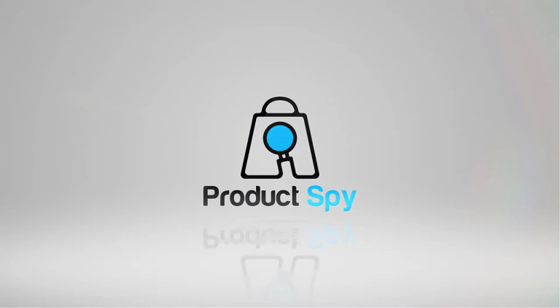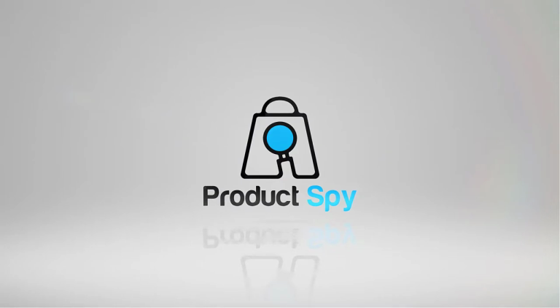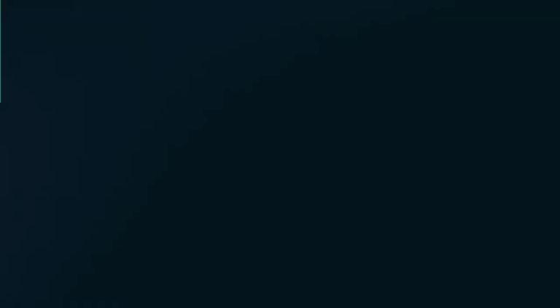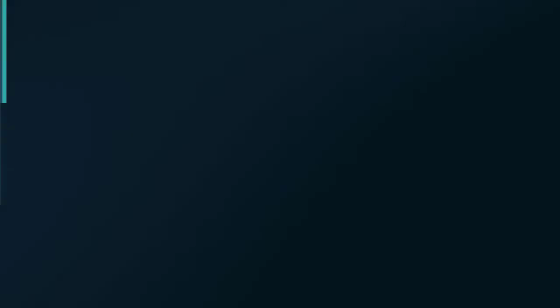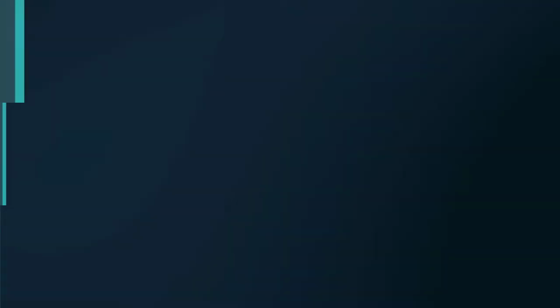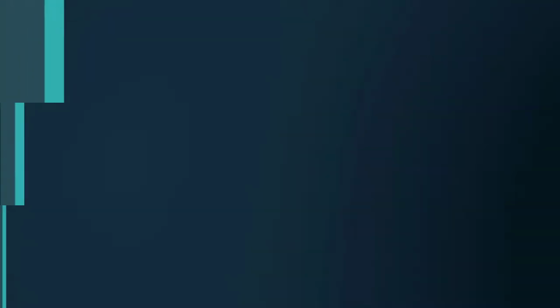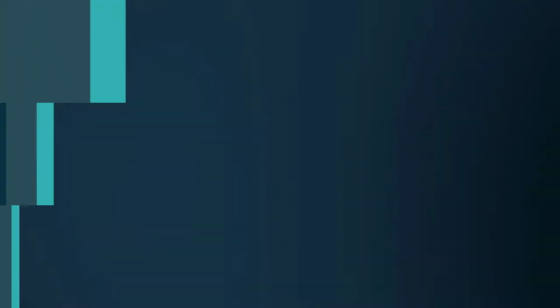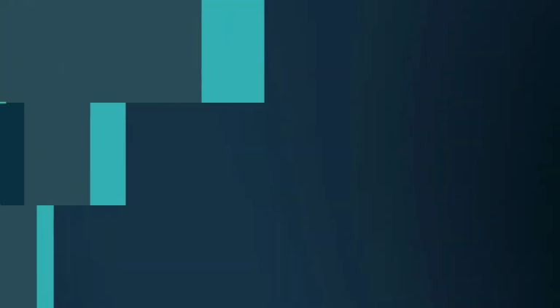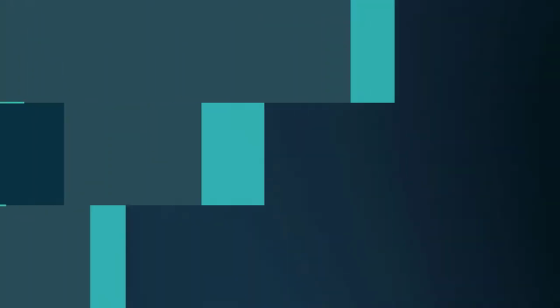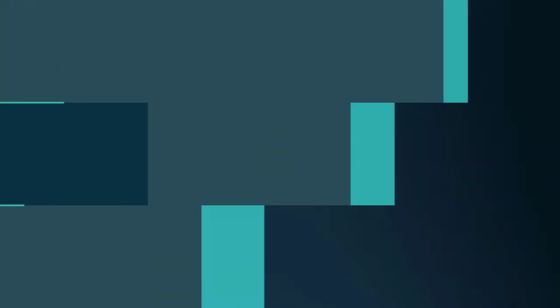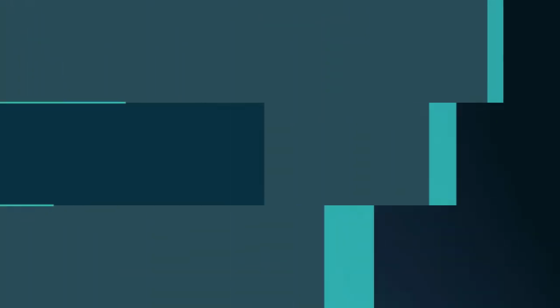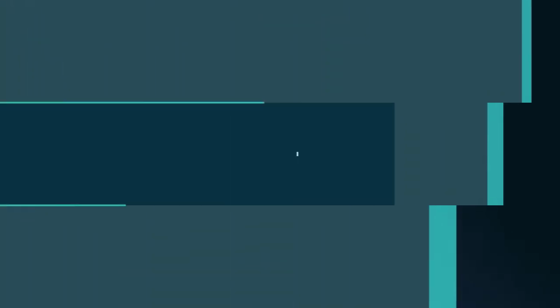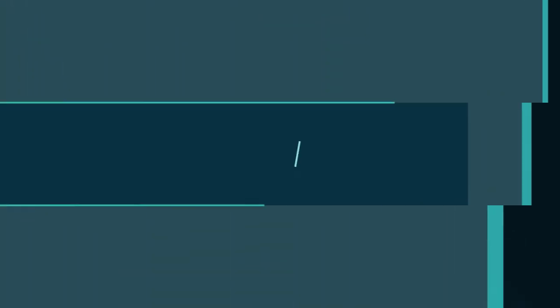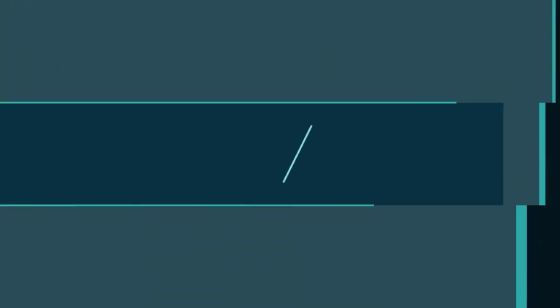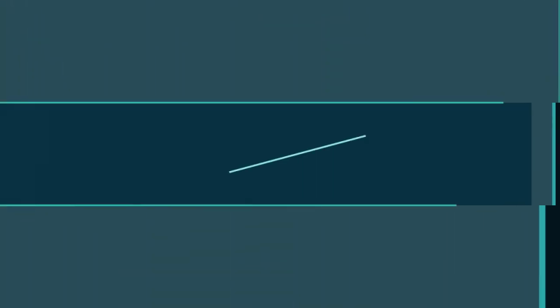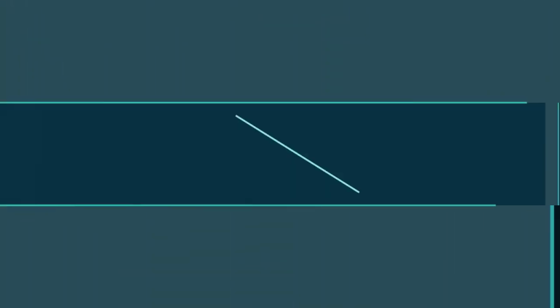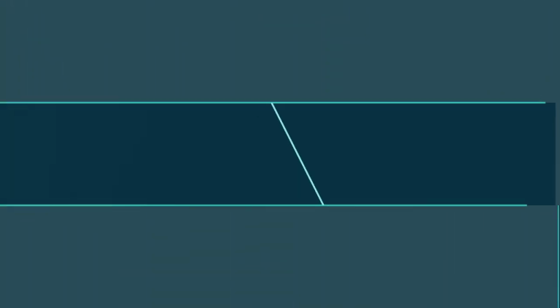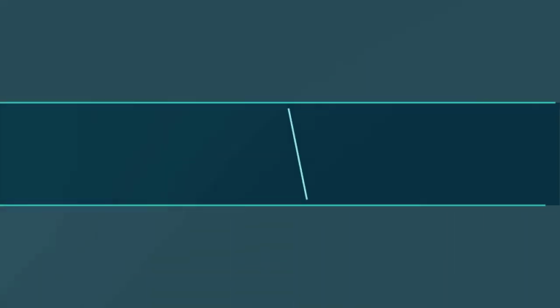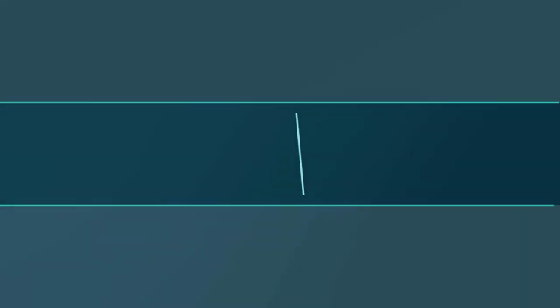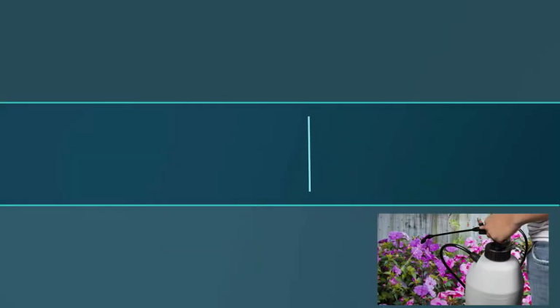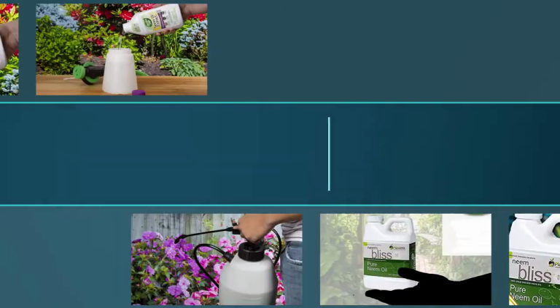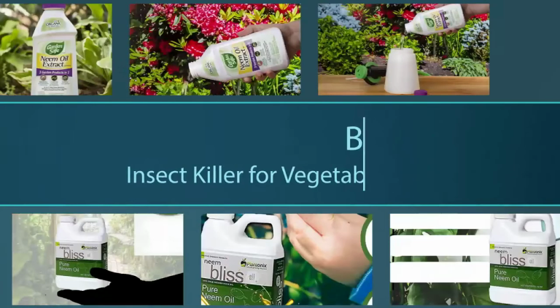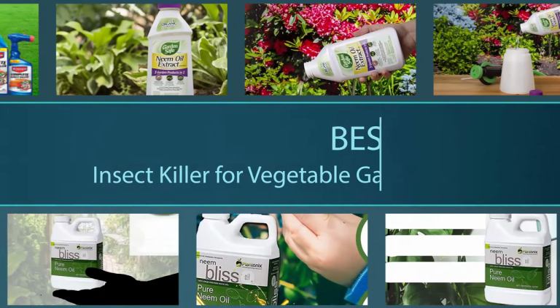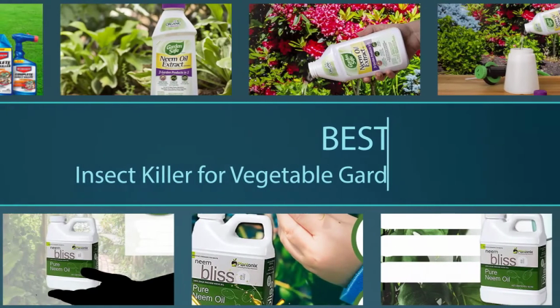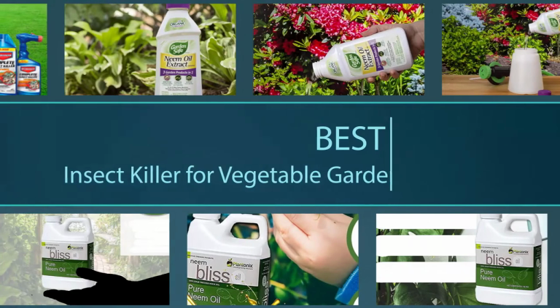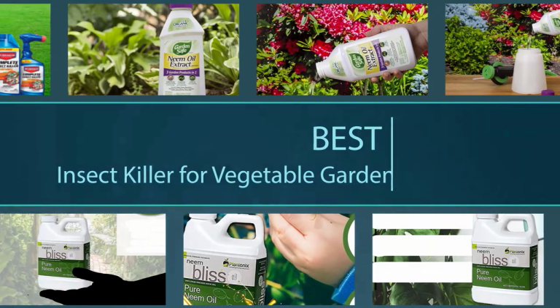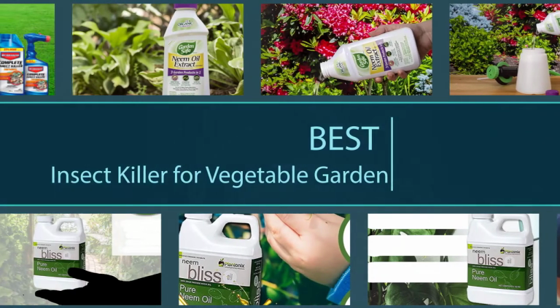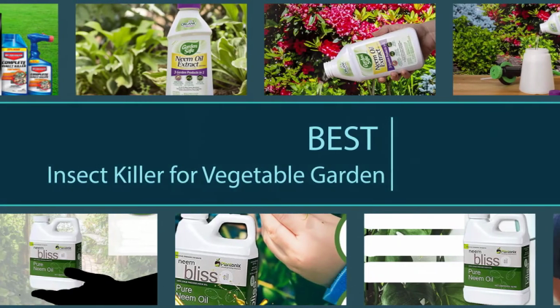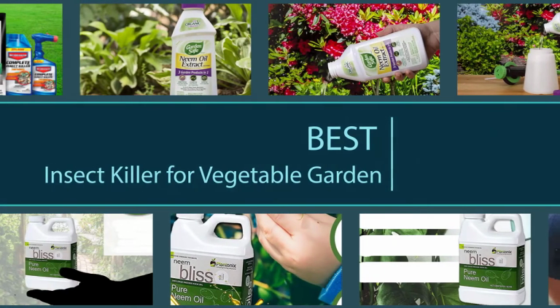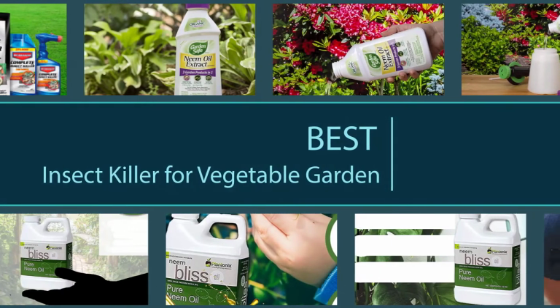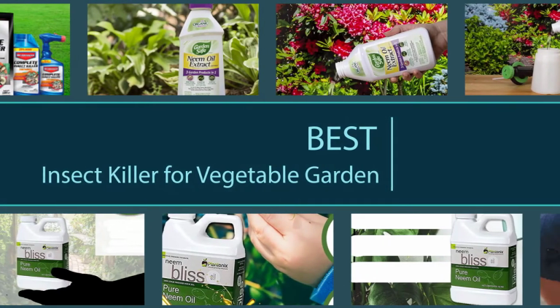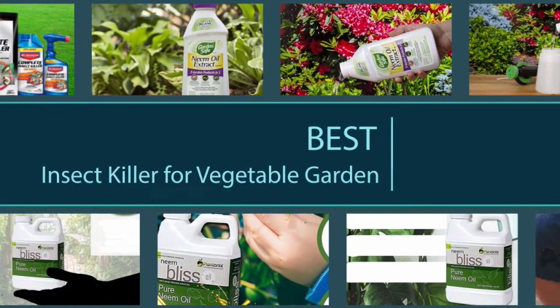Here are the five best insect killers for vegetable gardens. Let's get started.